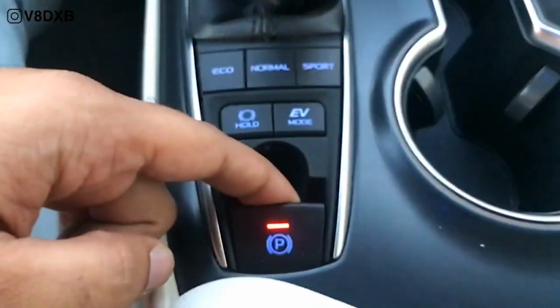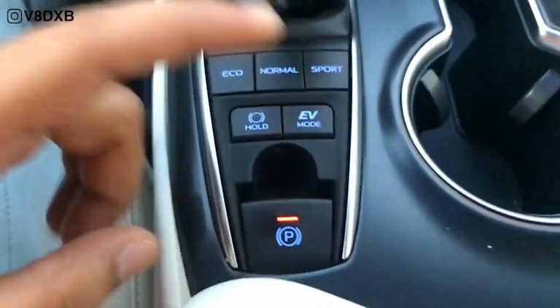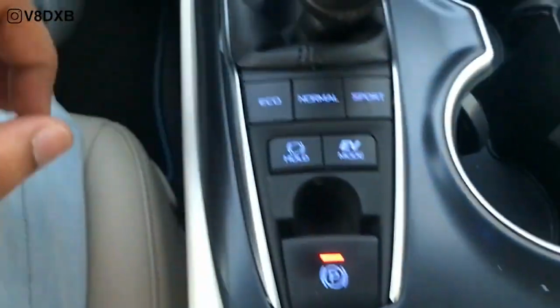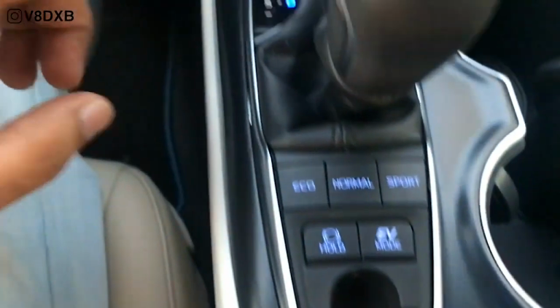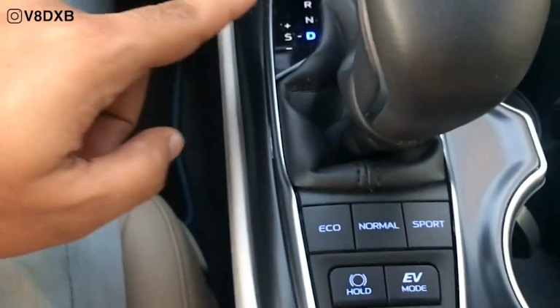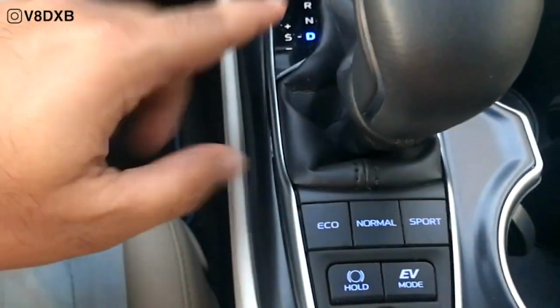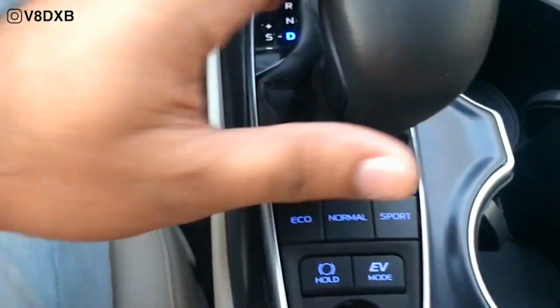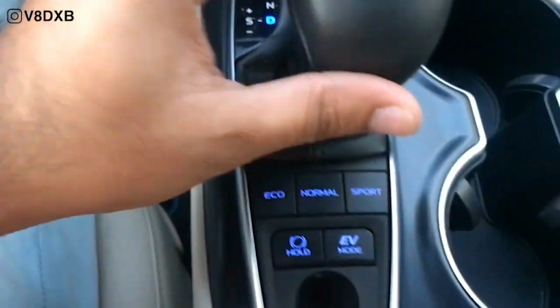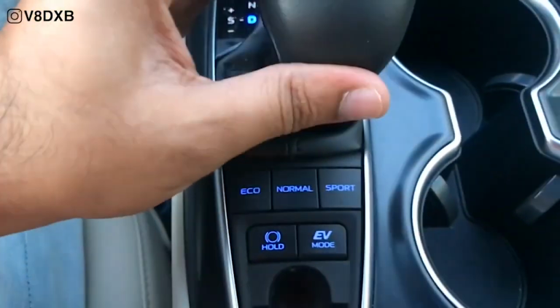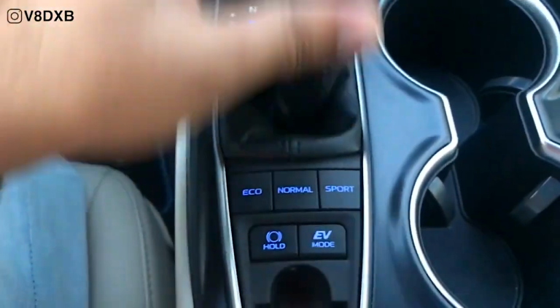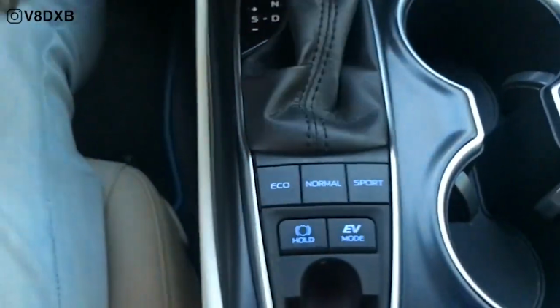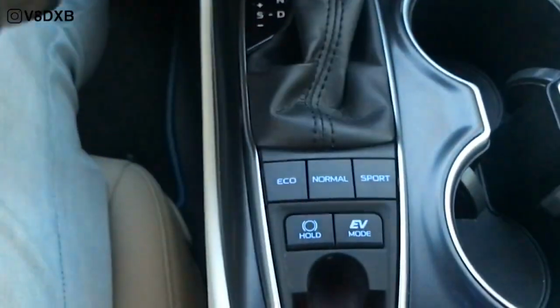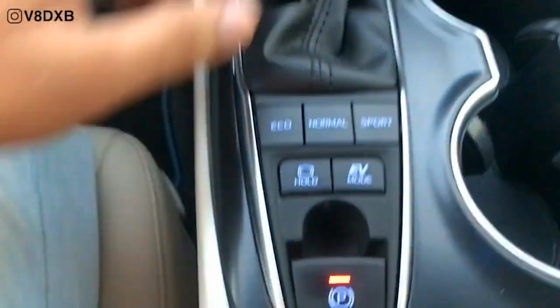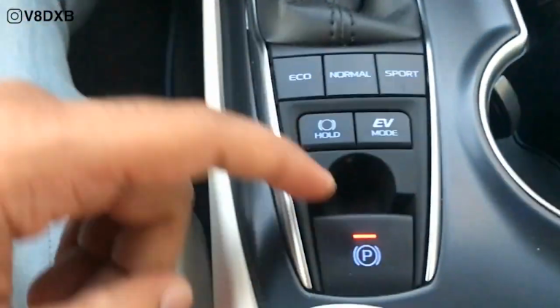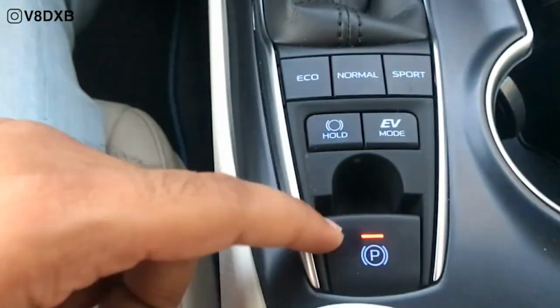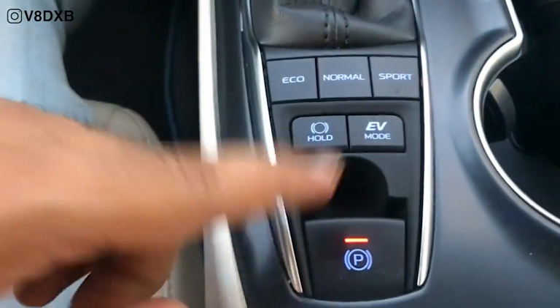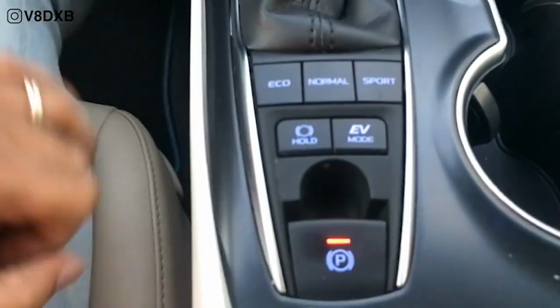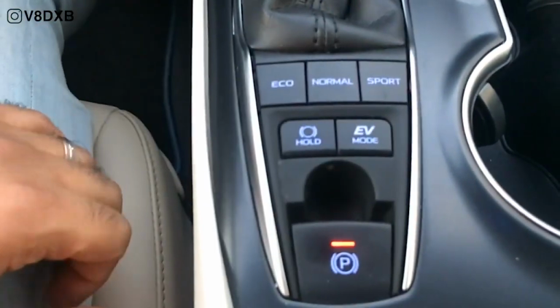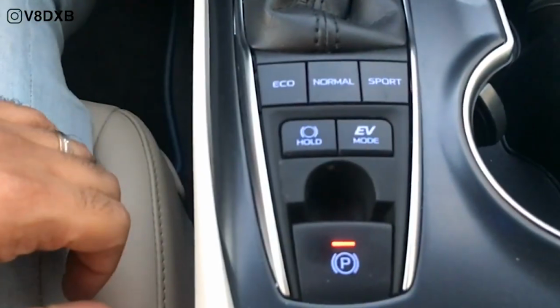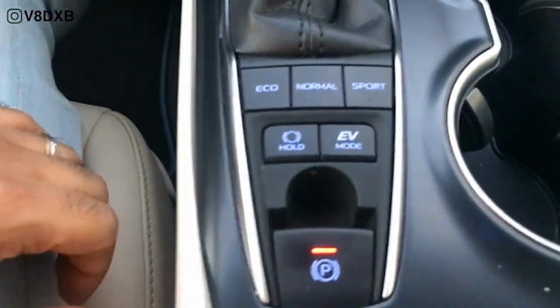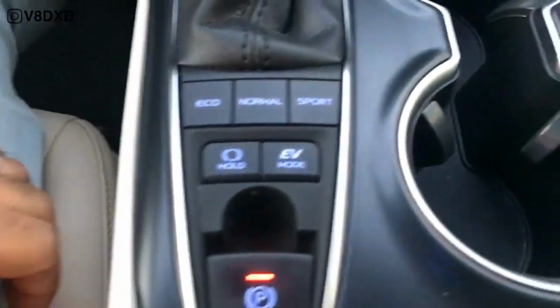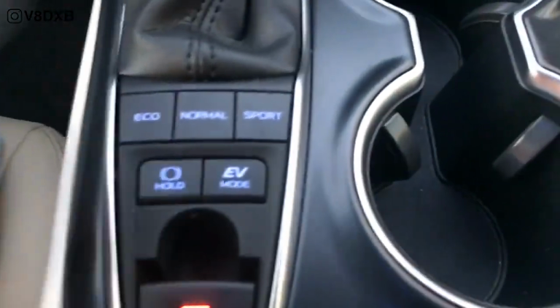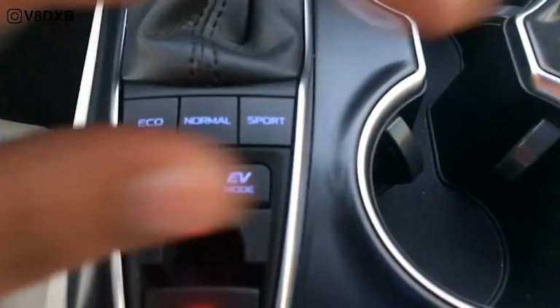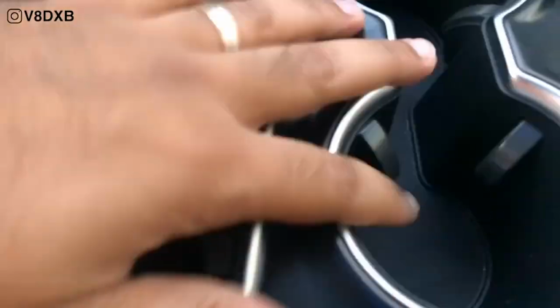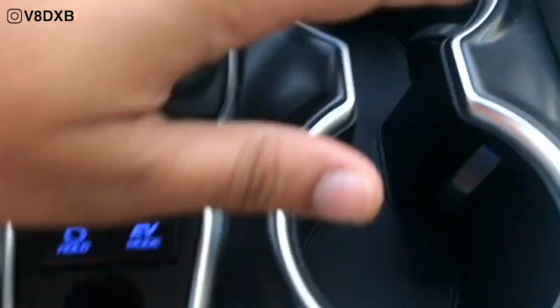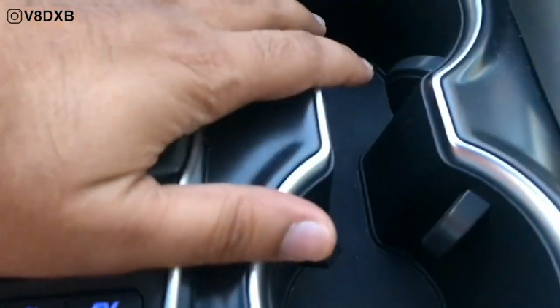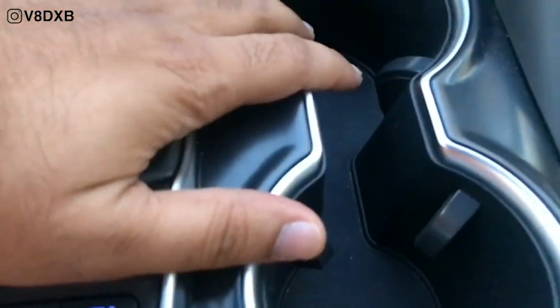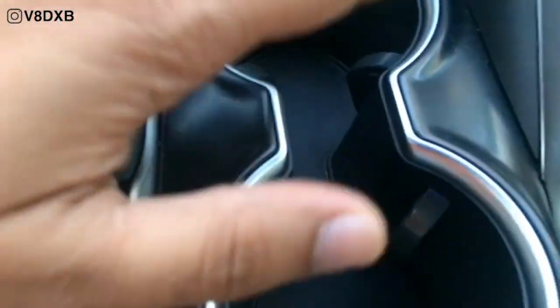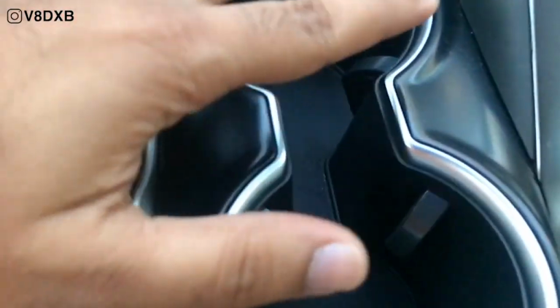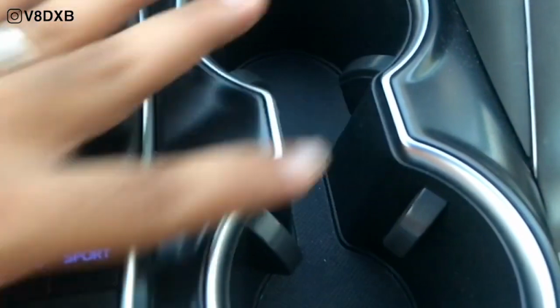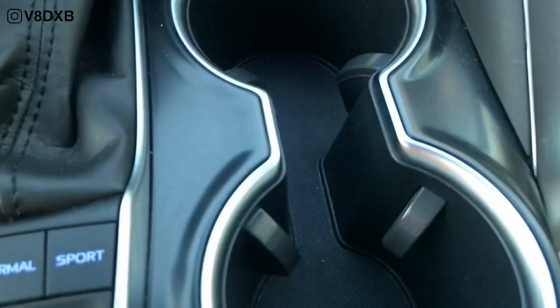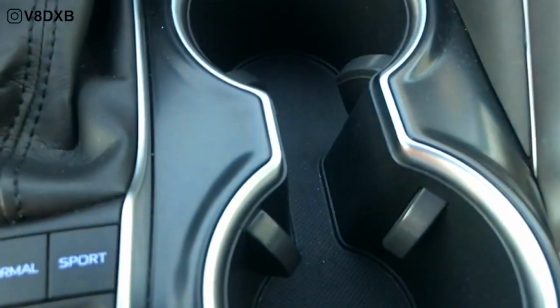You've got two cupholders that are big in size and look really good.